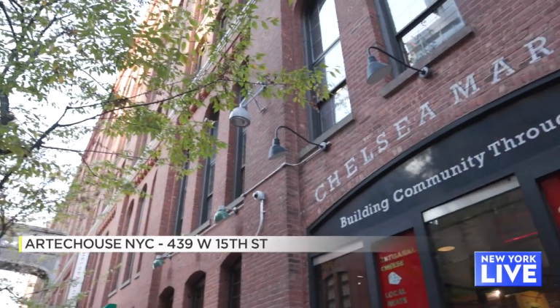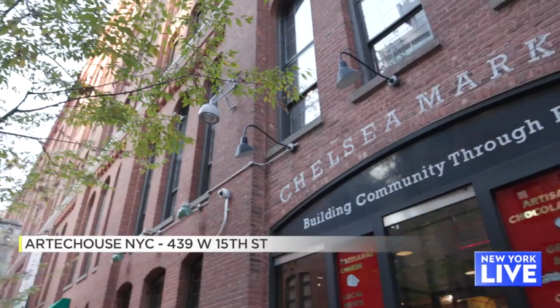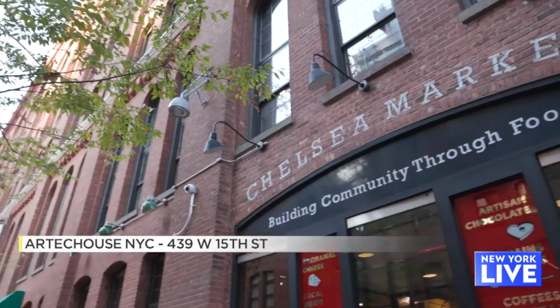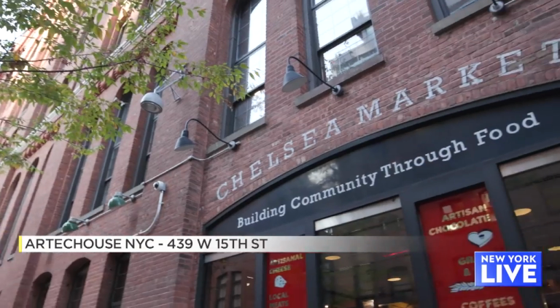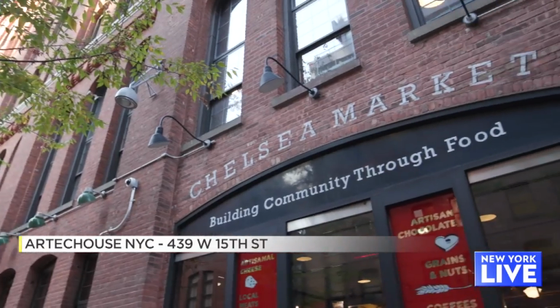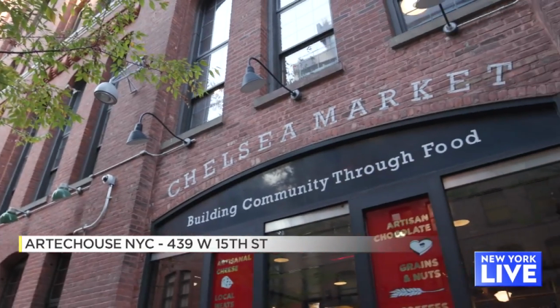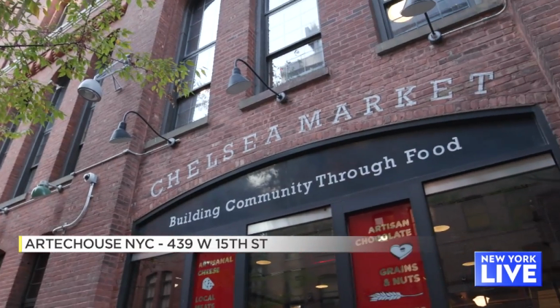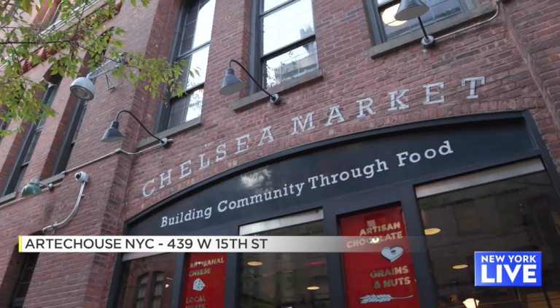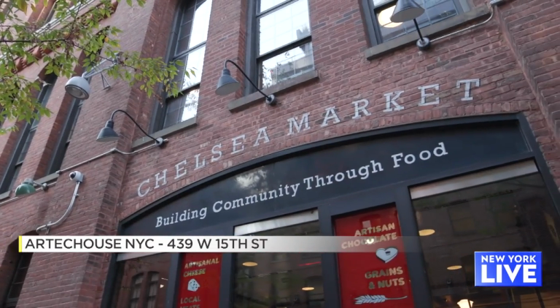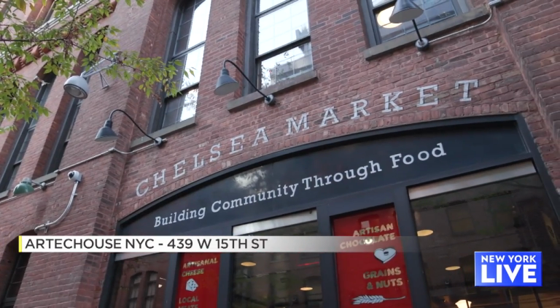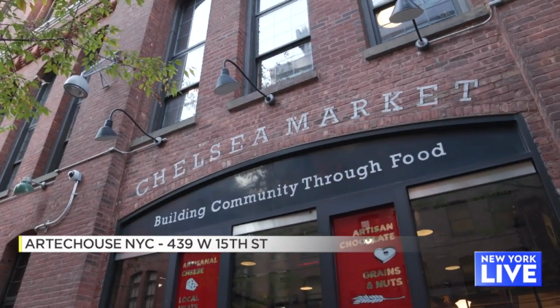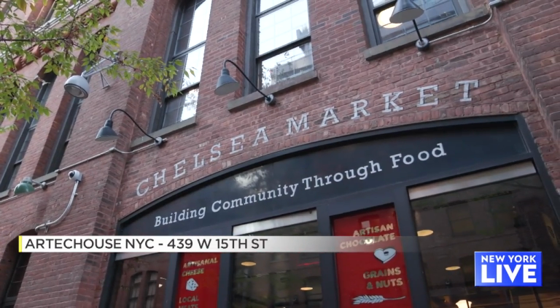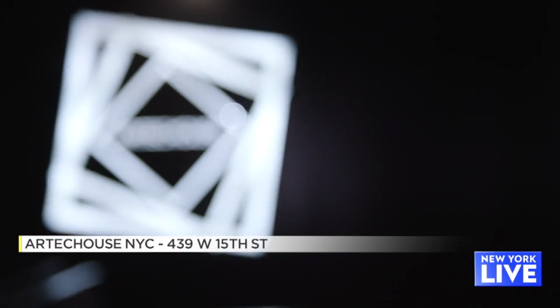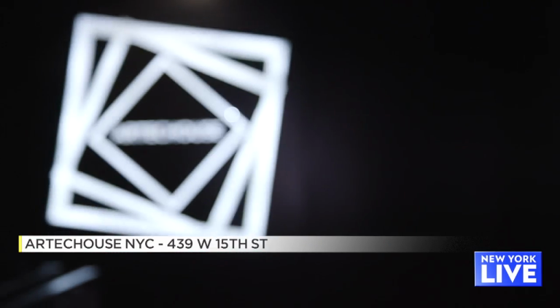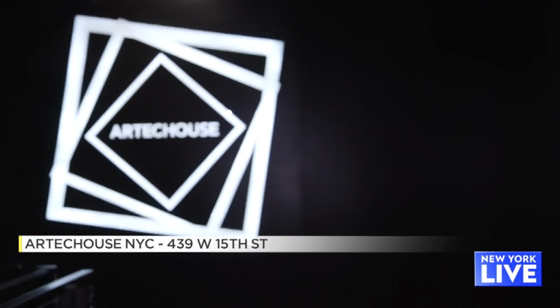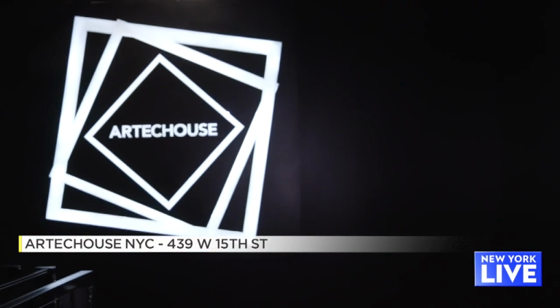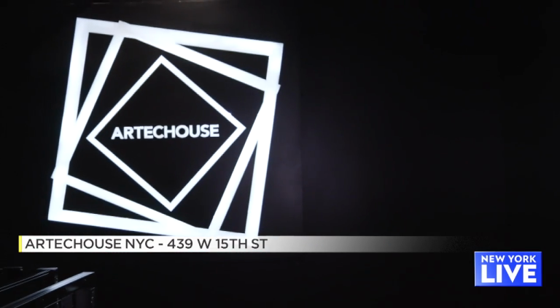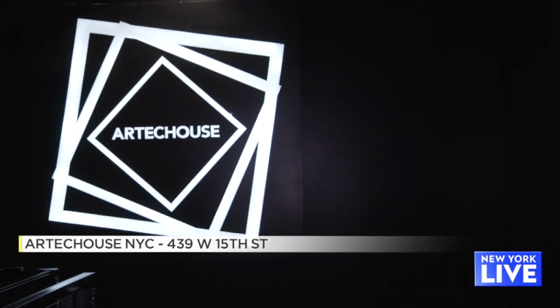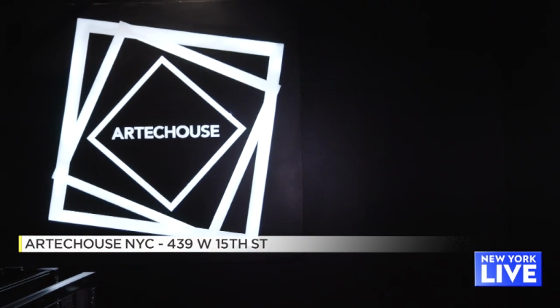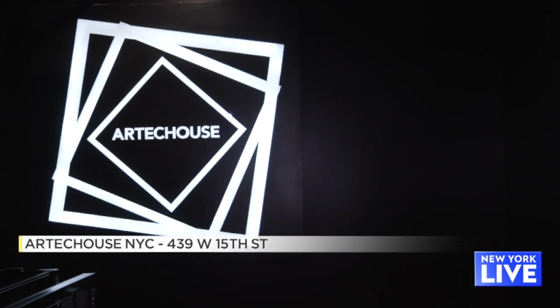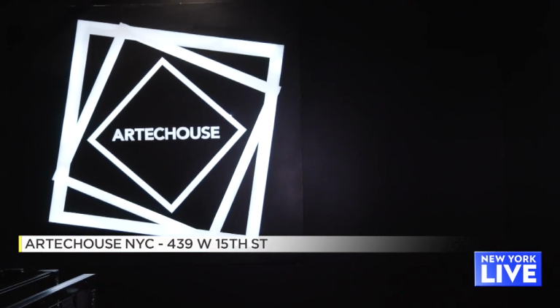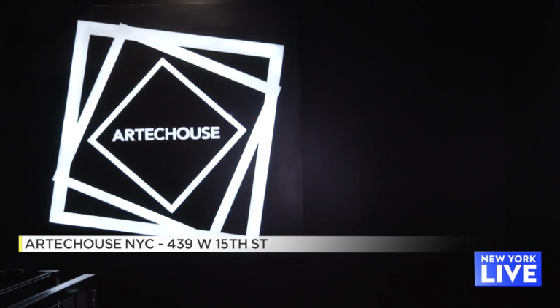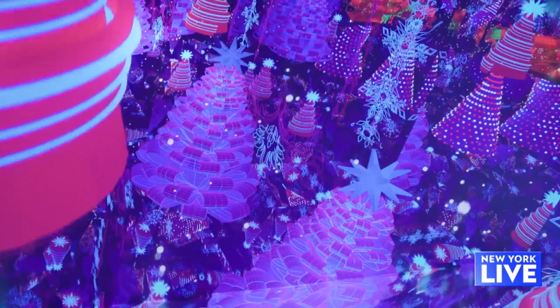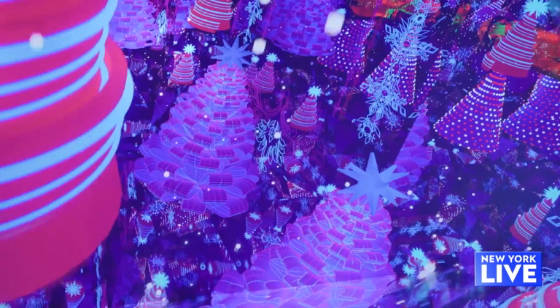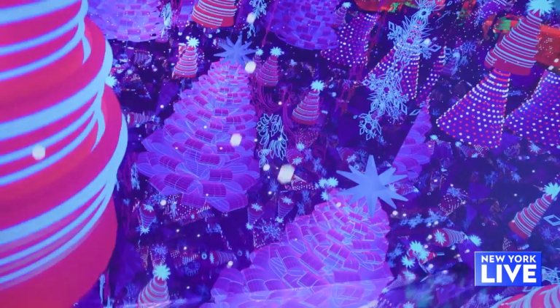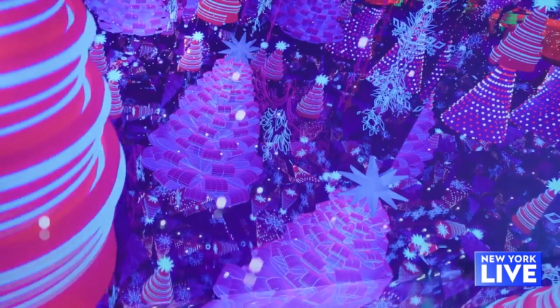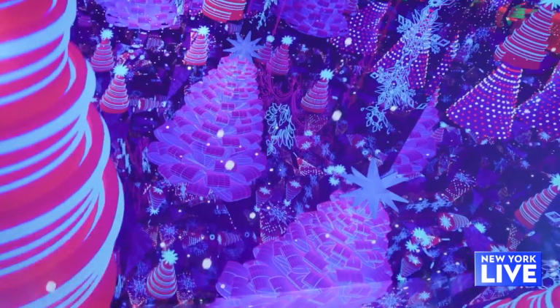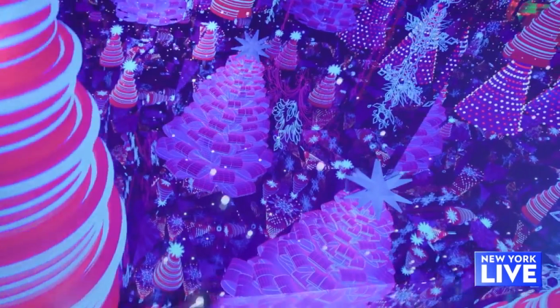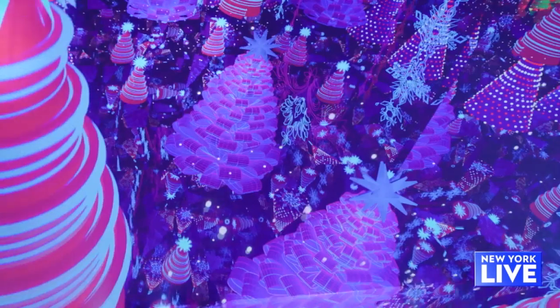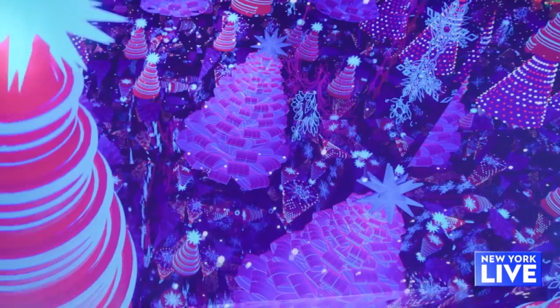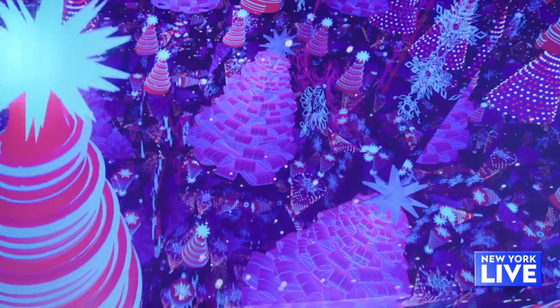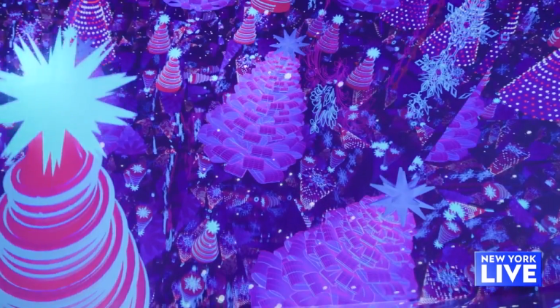First up is Artechouse in Chelsea Market. It's an innovative experience where art, tech, and science all come together.